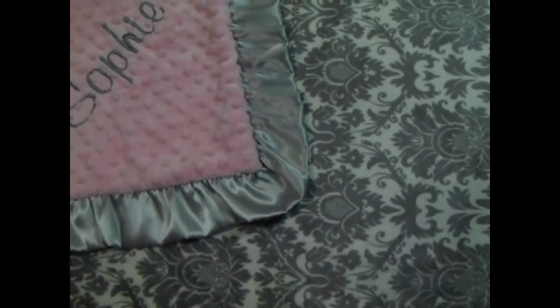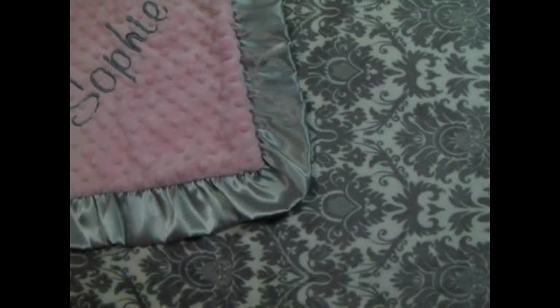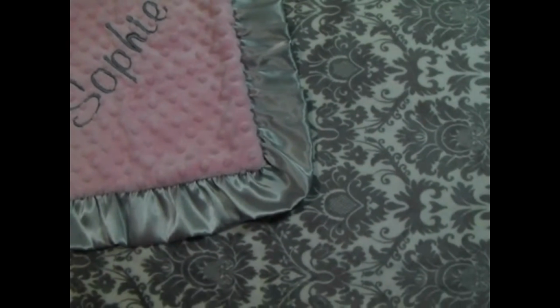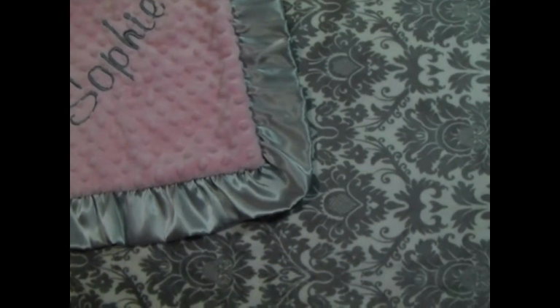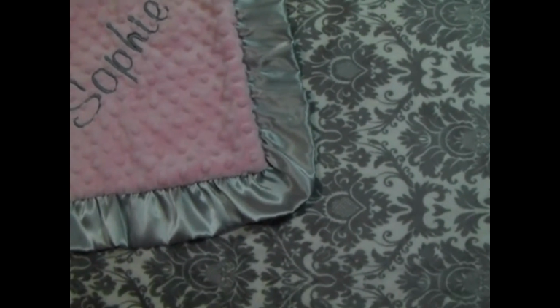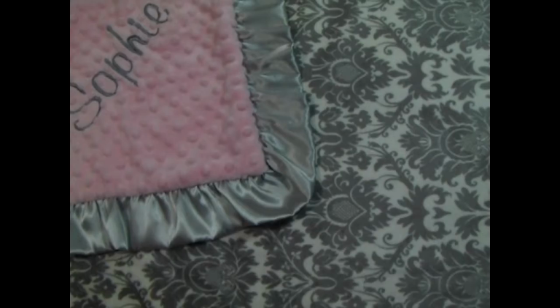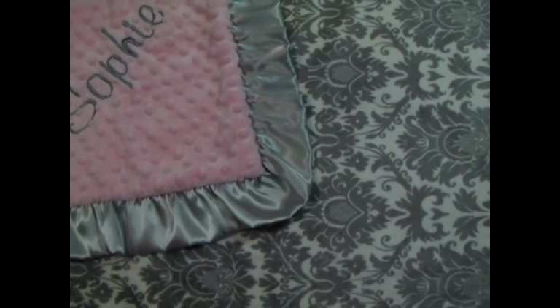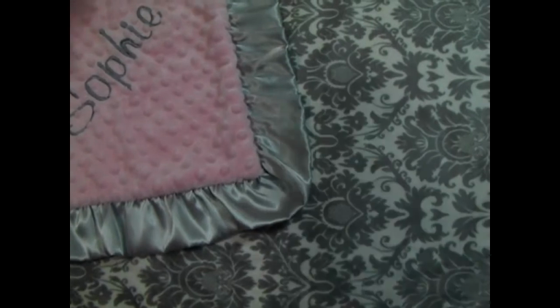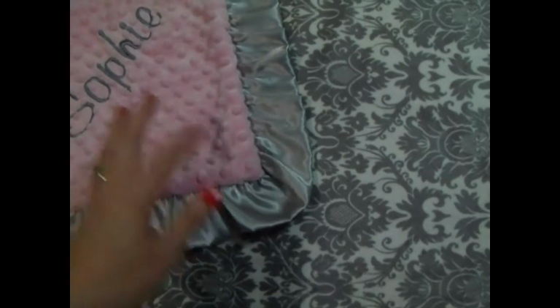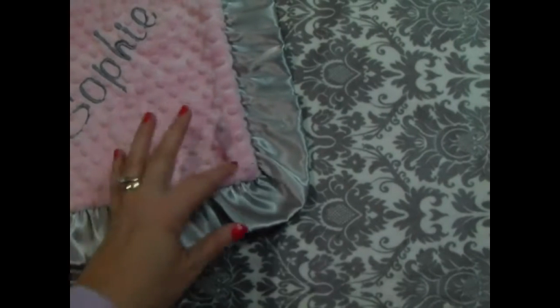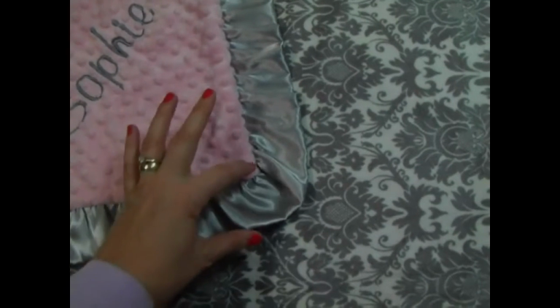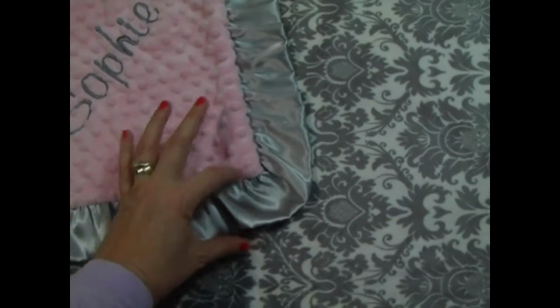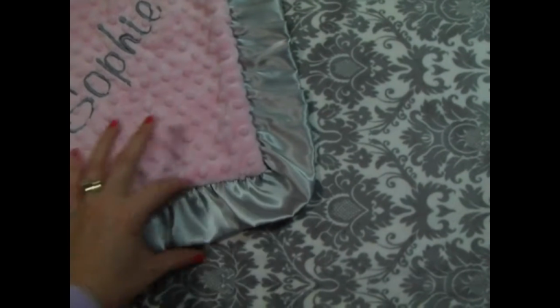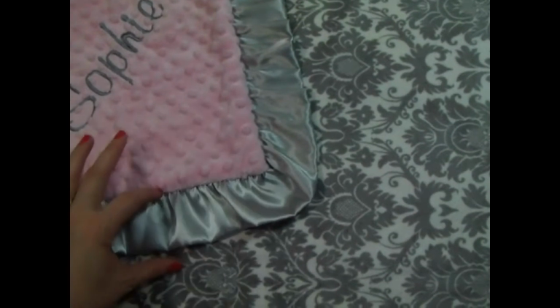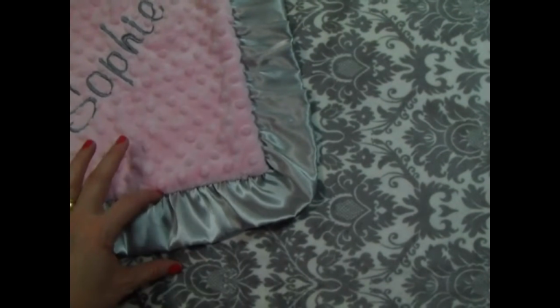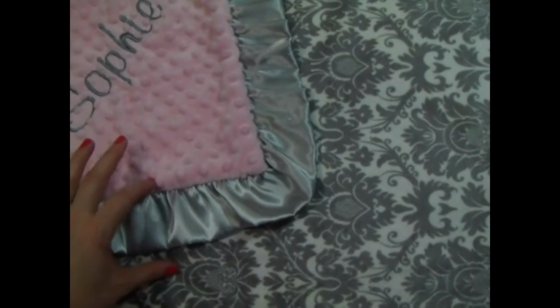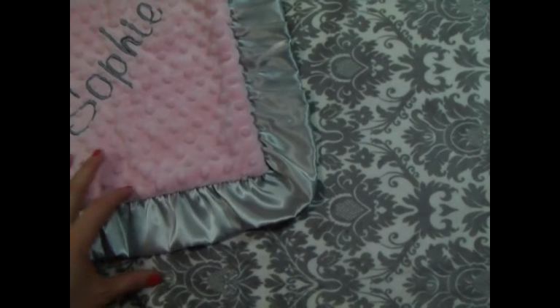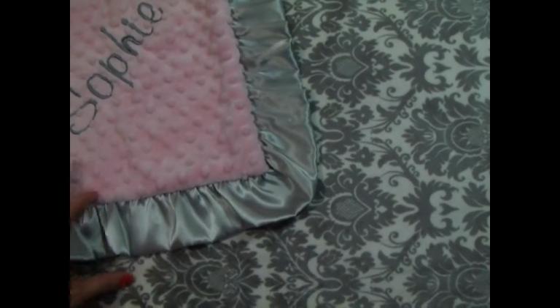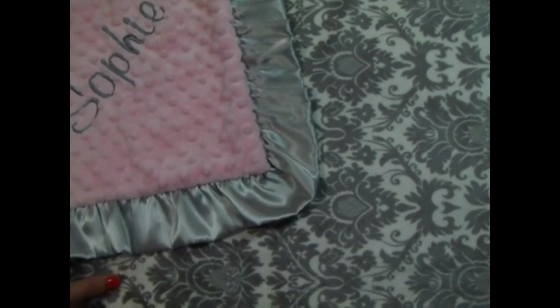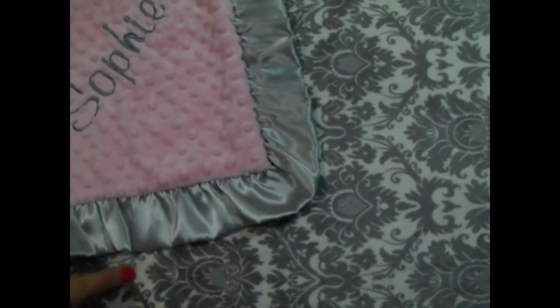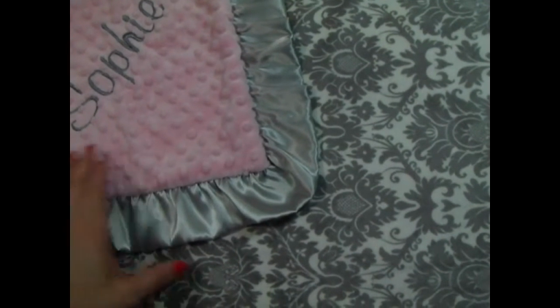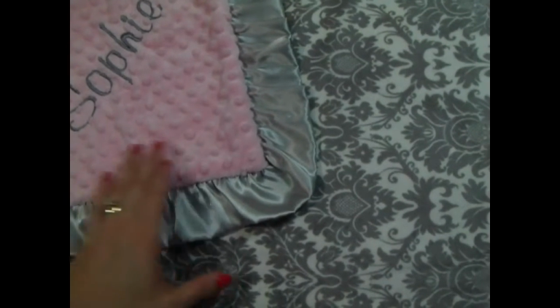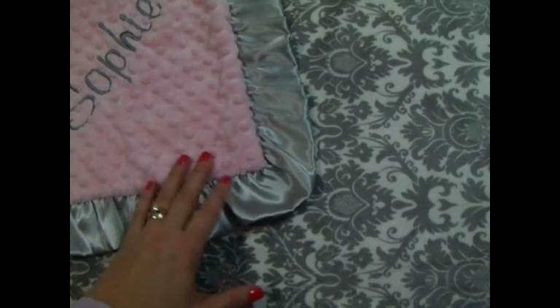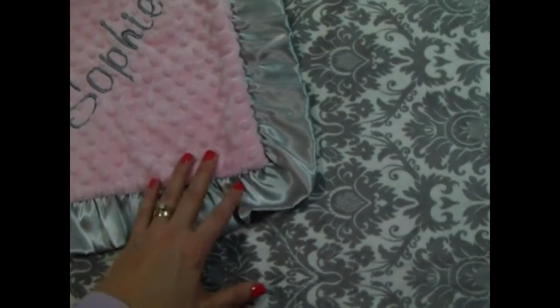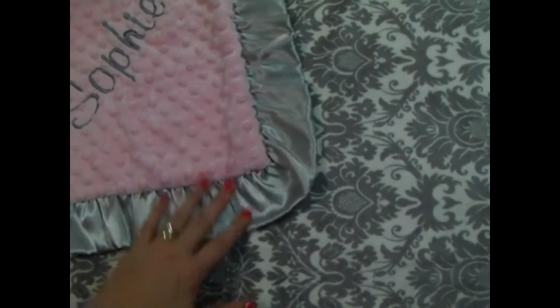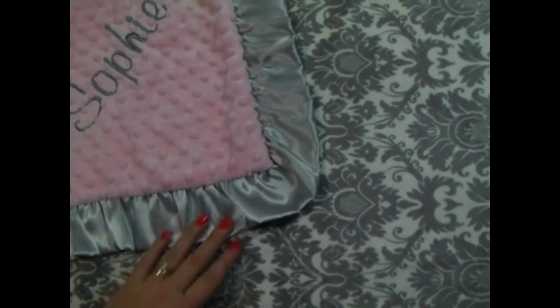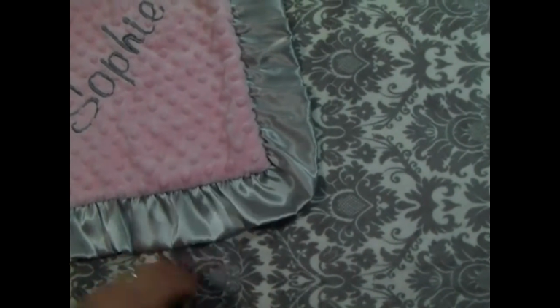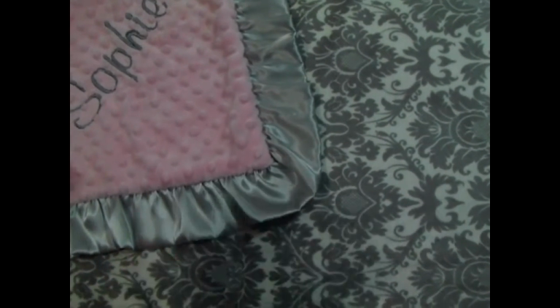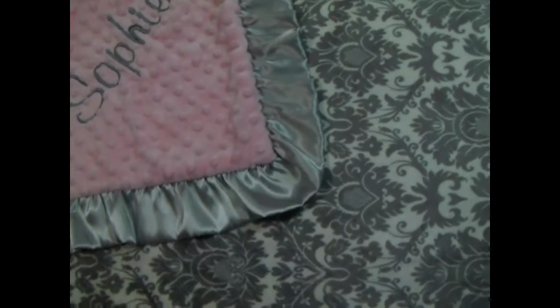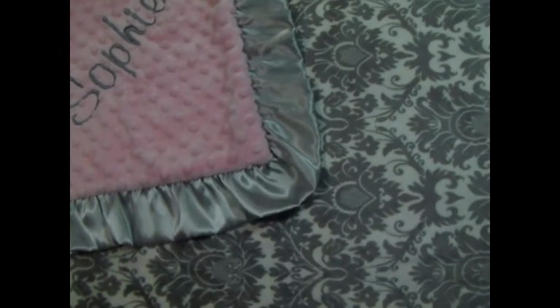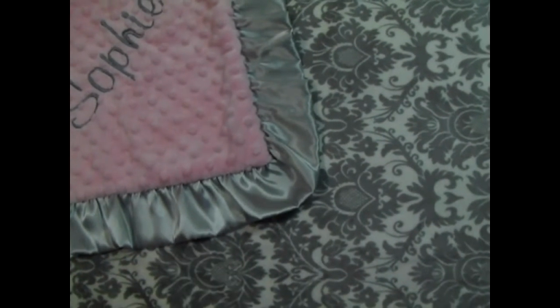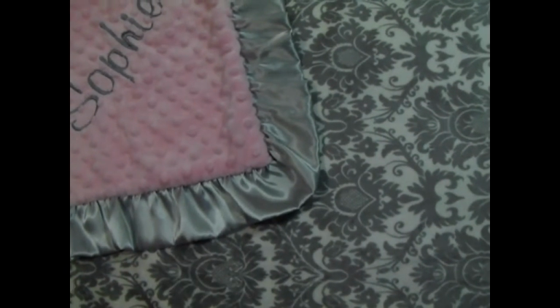And of course, we make the same blanket without a ruffle. On our website, you can find that — it's just gorgeous.